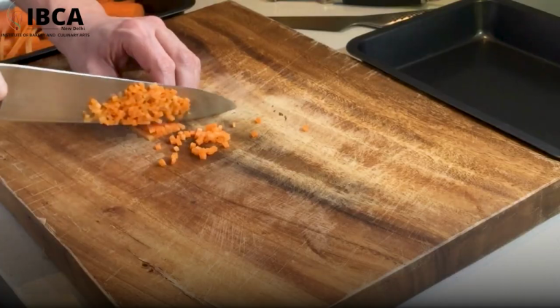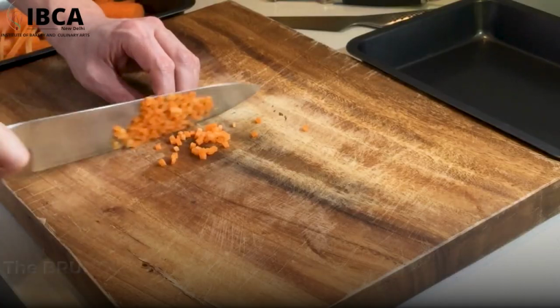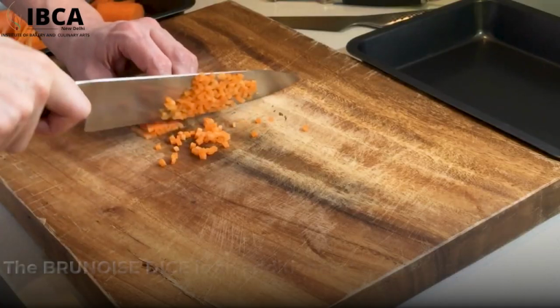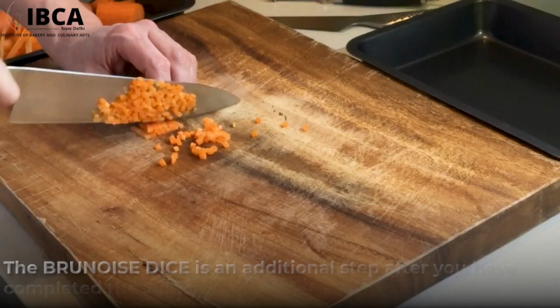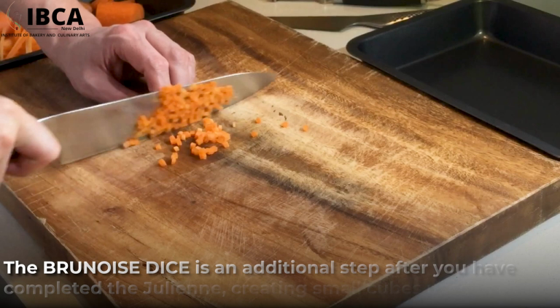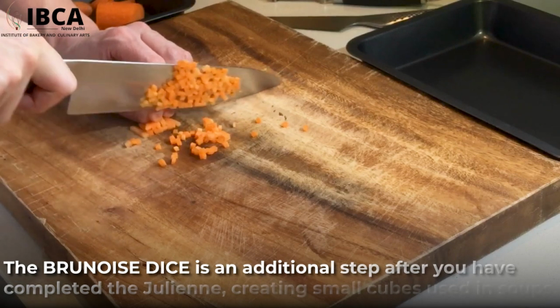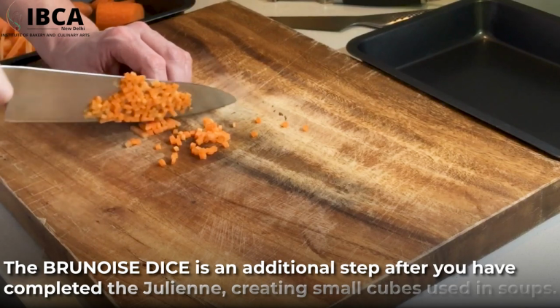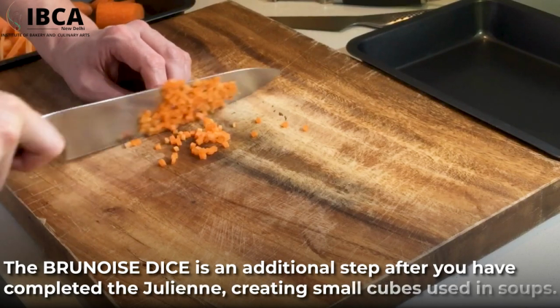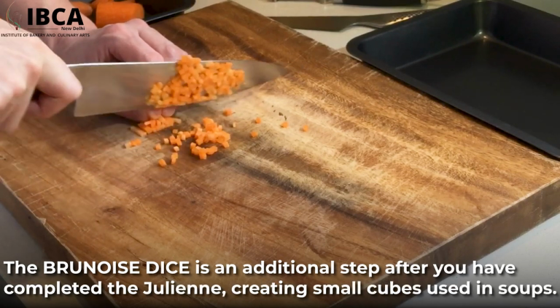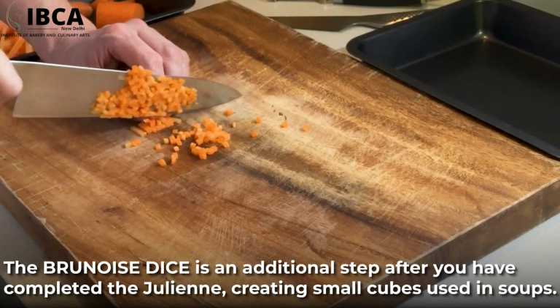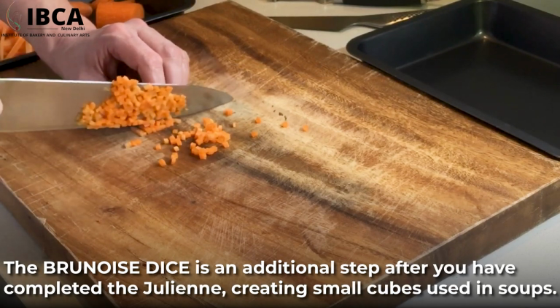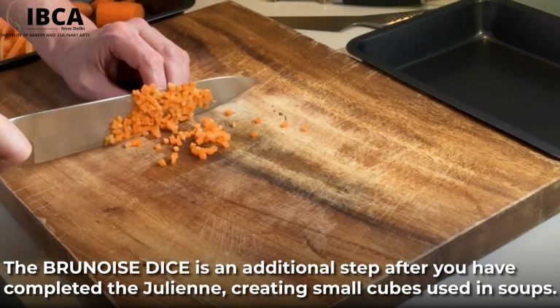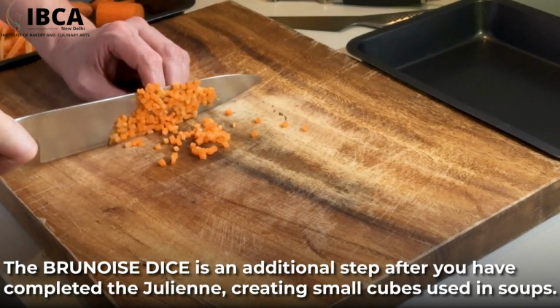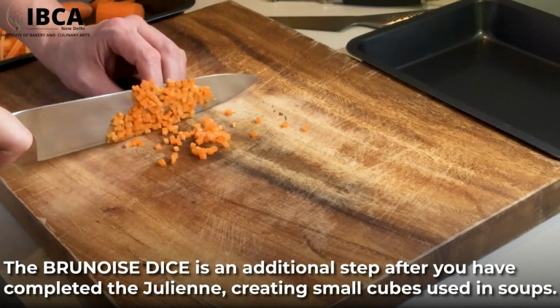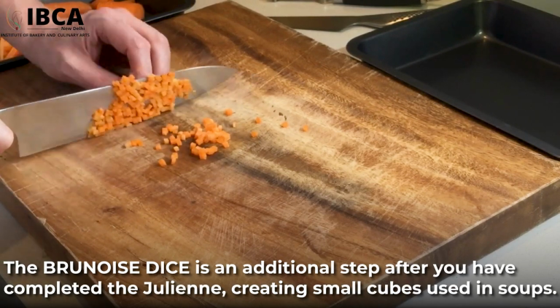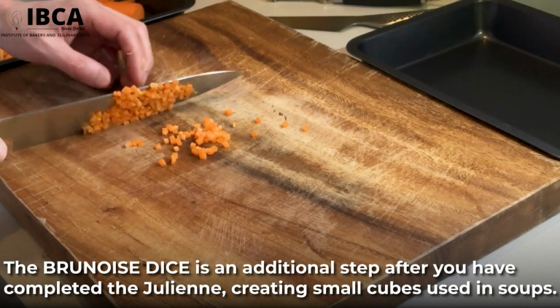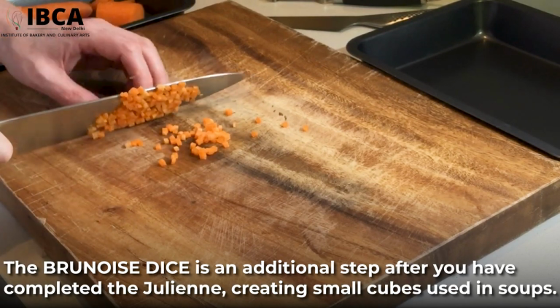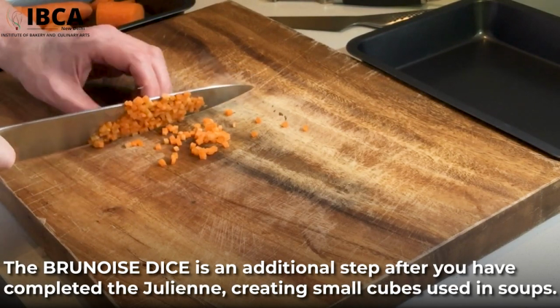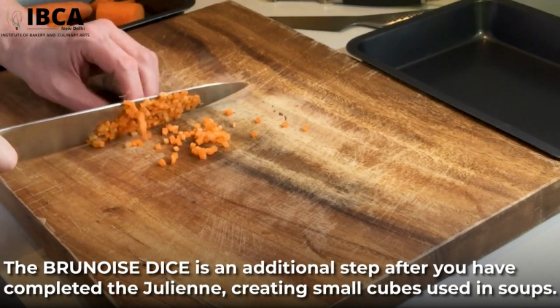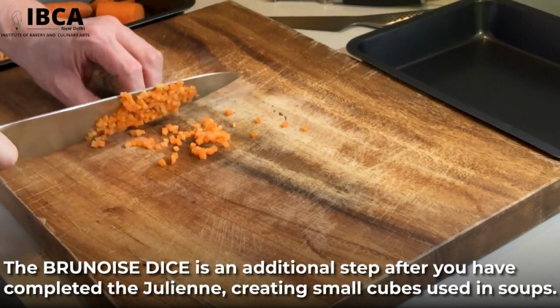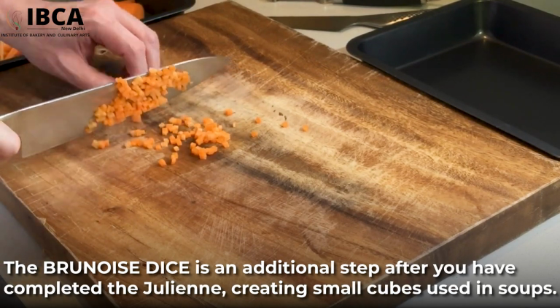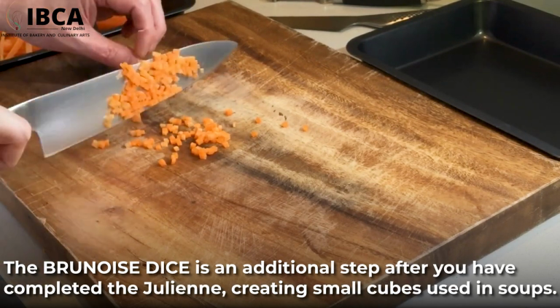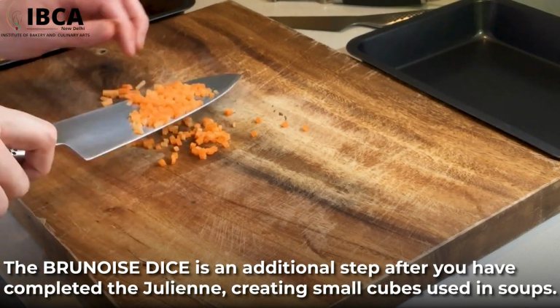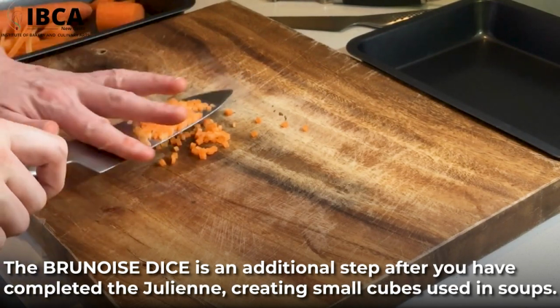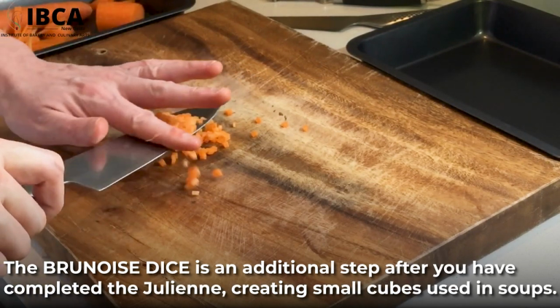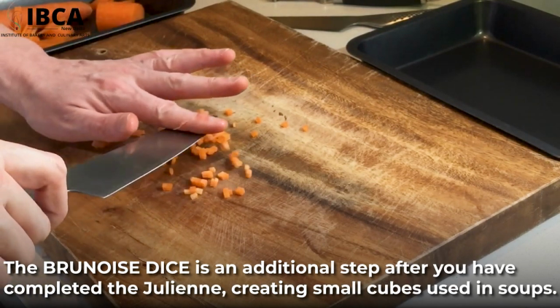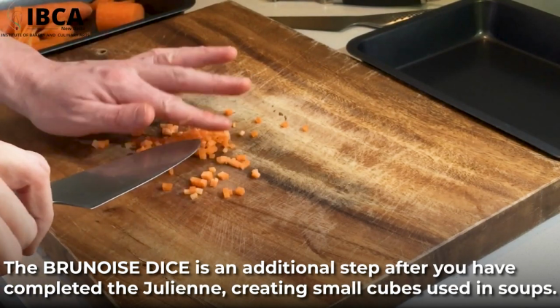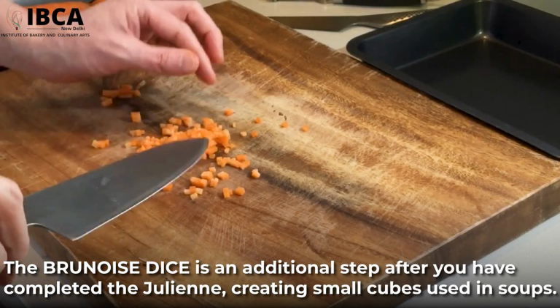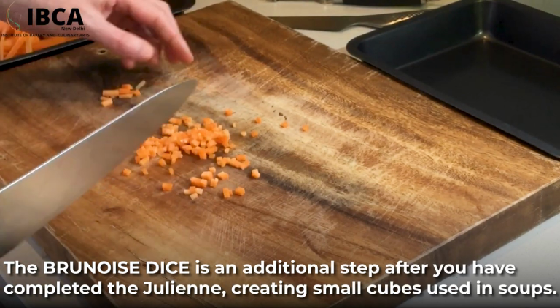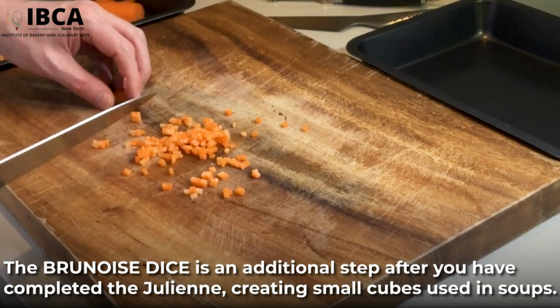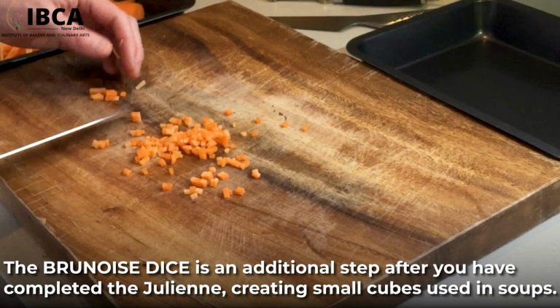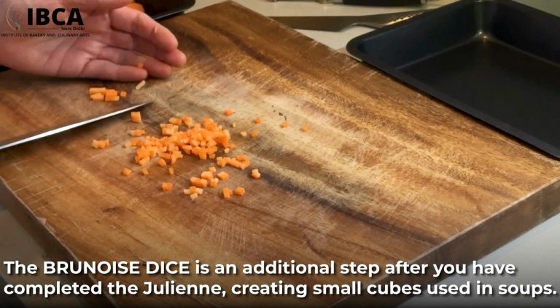The brunoise dice is an additional step after you have completed the julienne, creating small cubes used in soups.